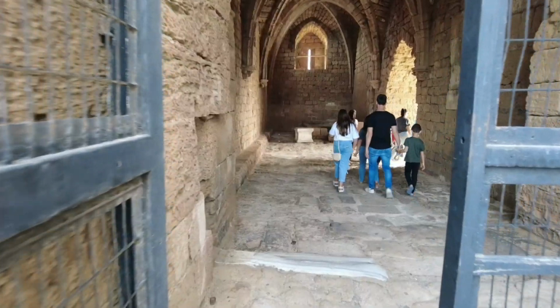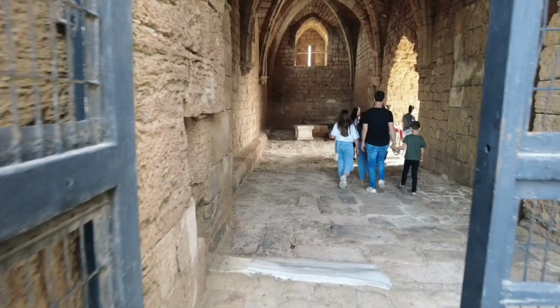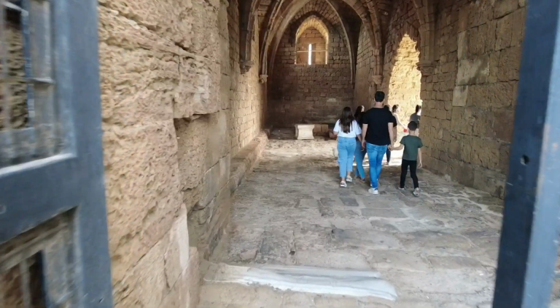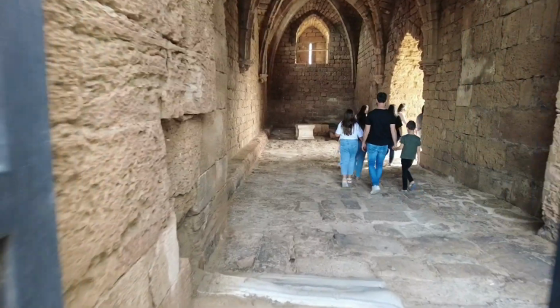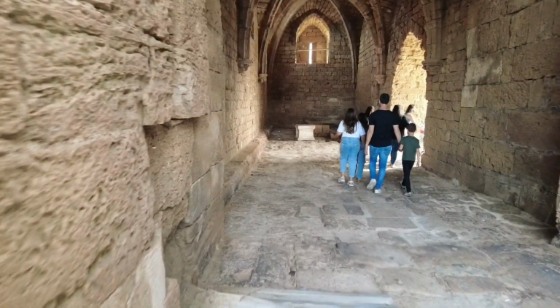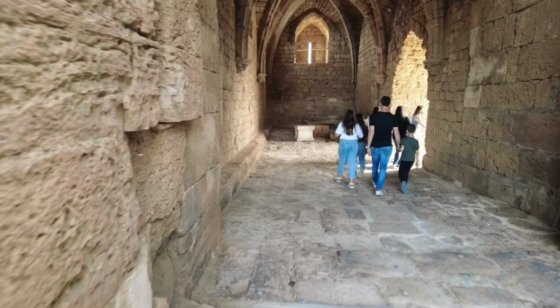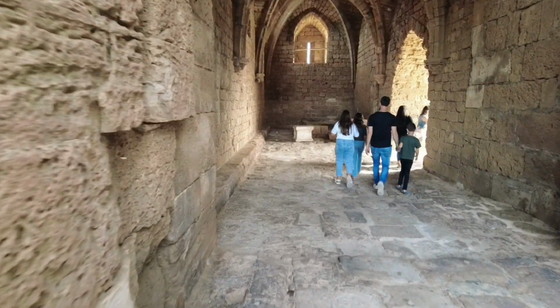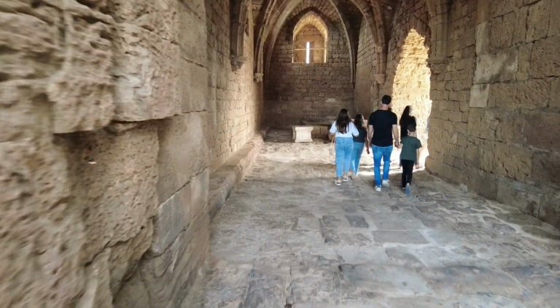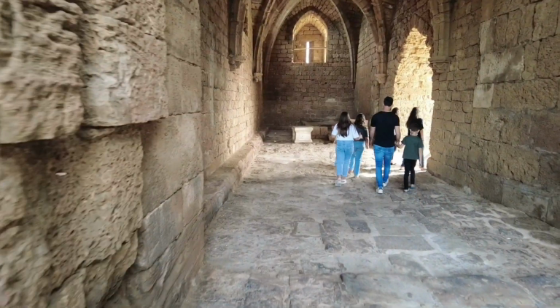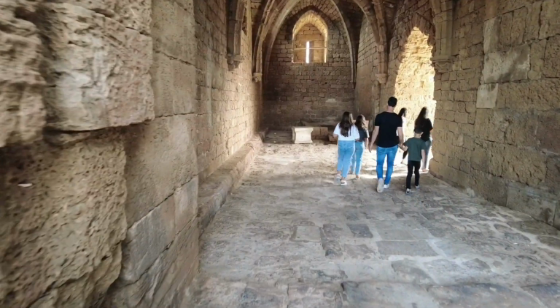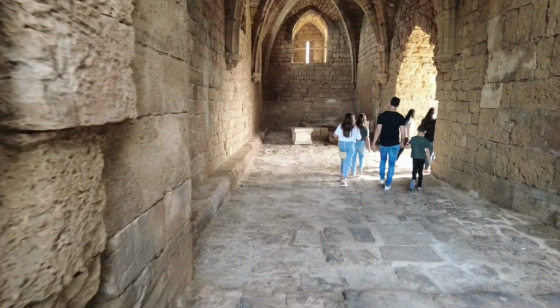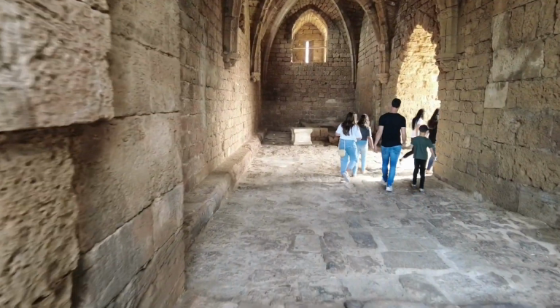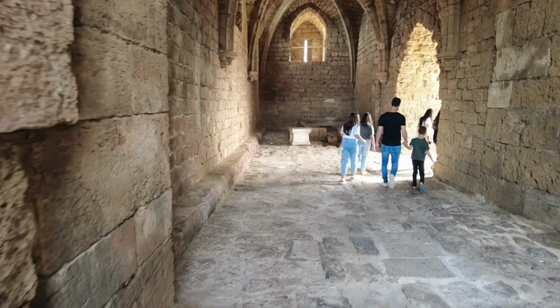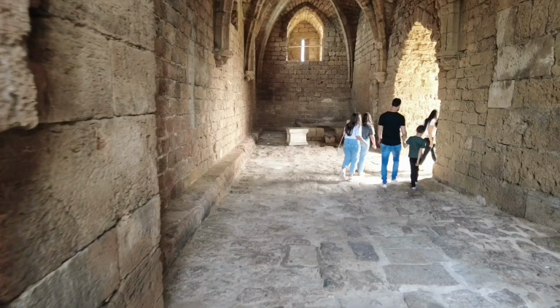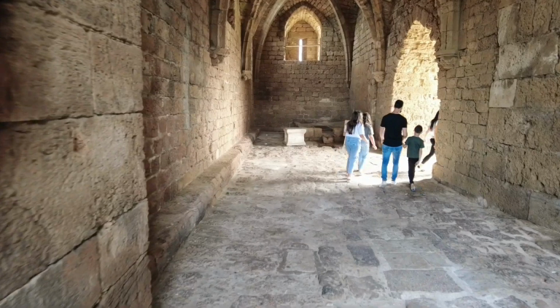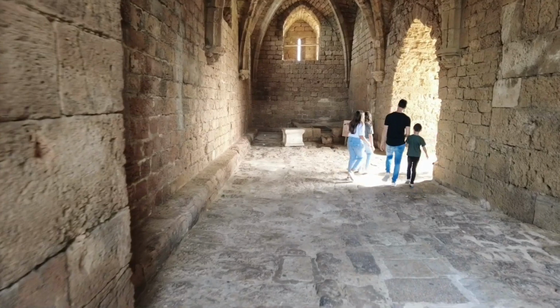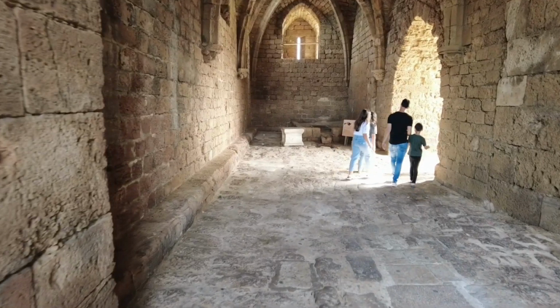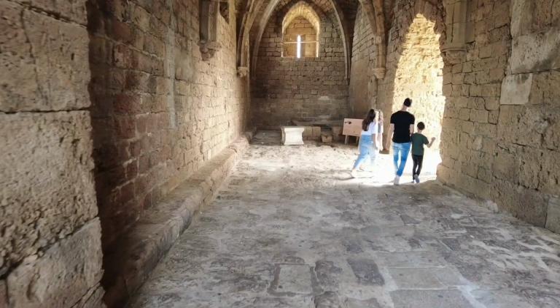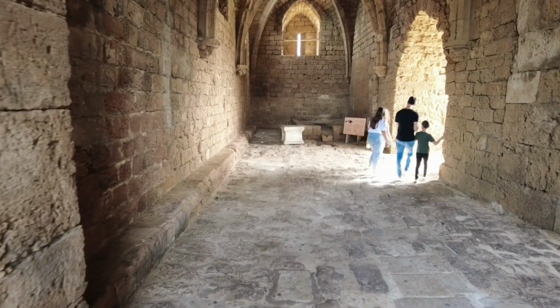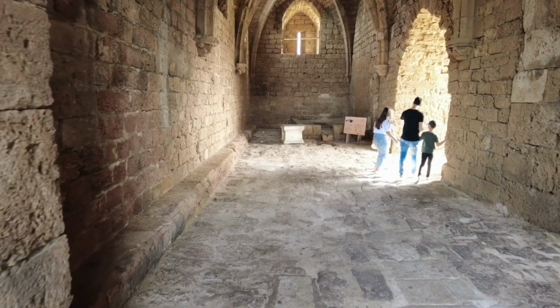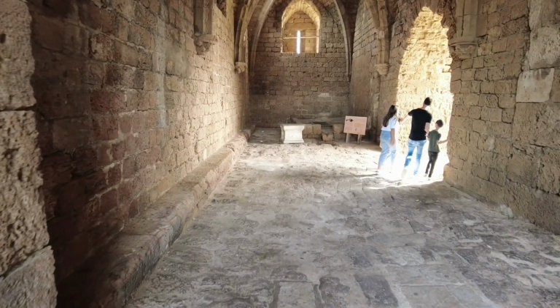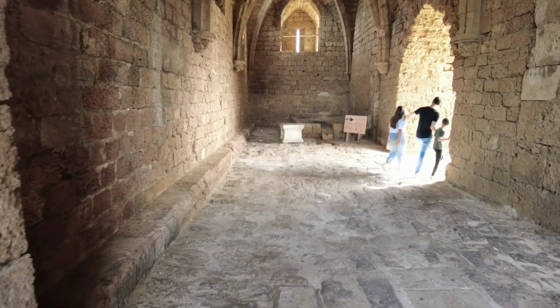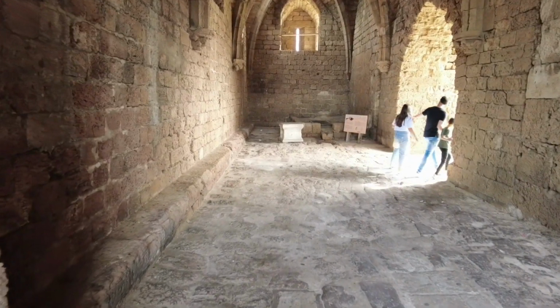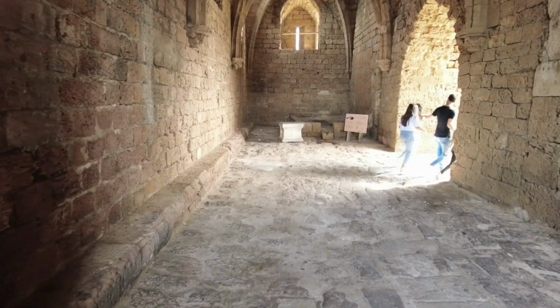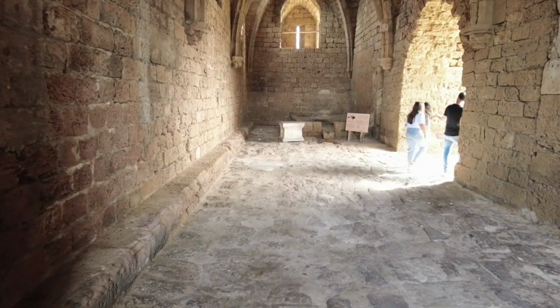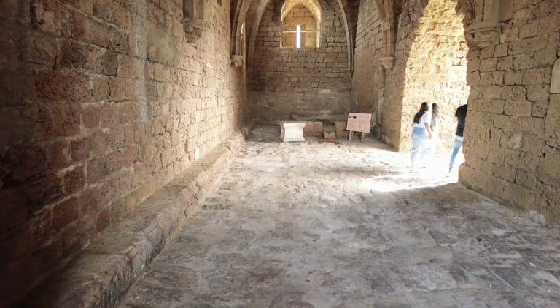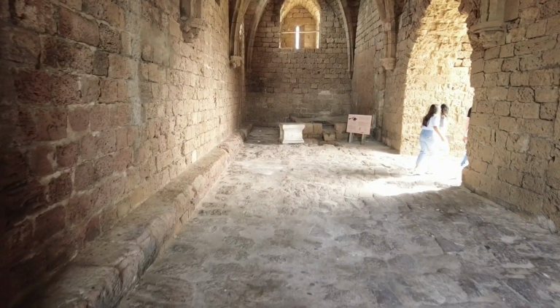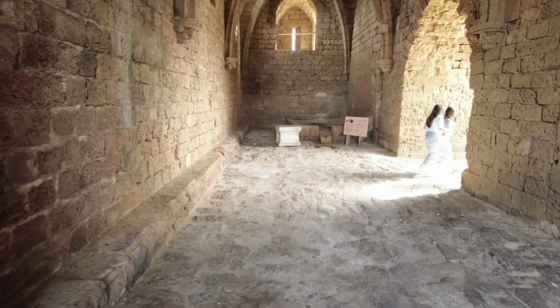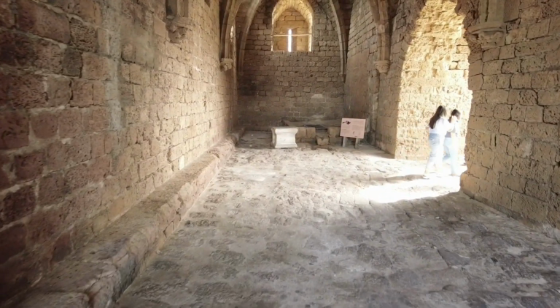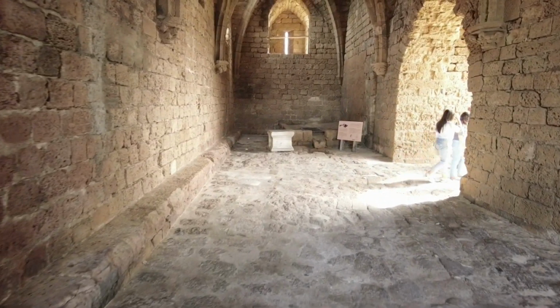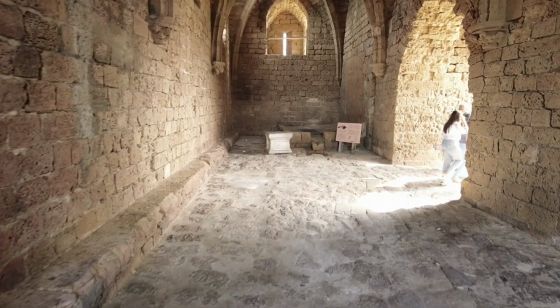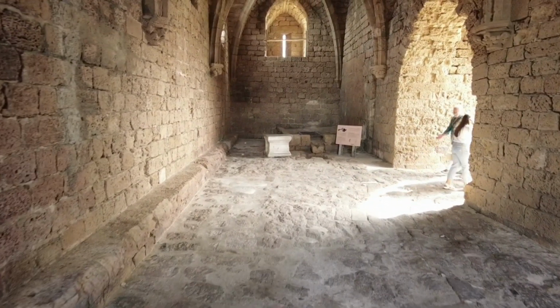Right now we are entering through the gate of the city of Caesarea that was built during the time of the crusaders.